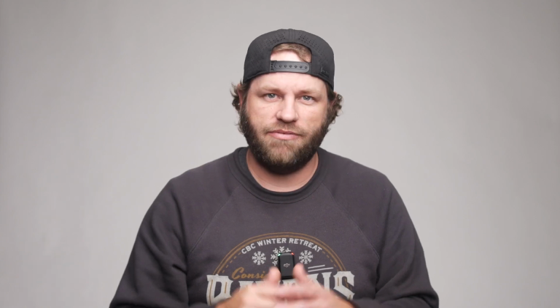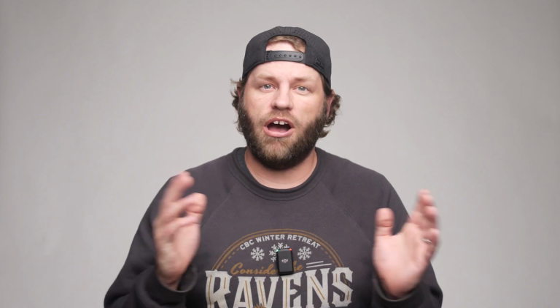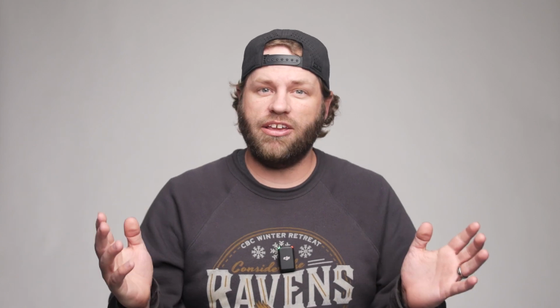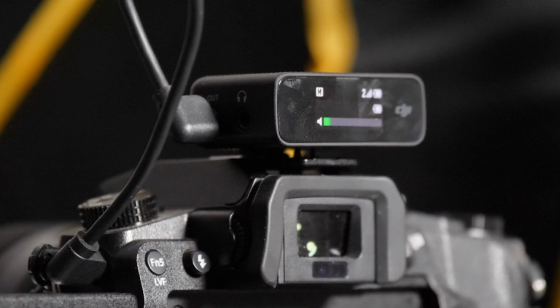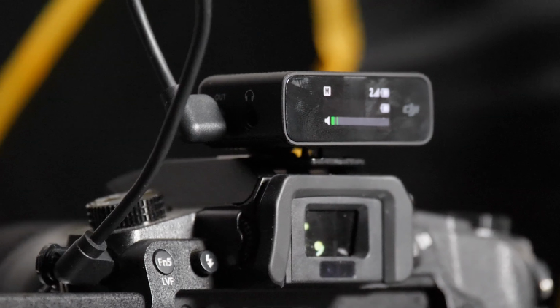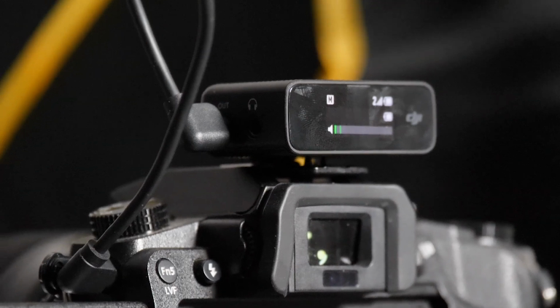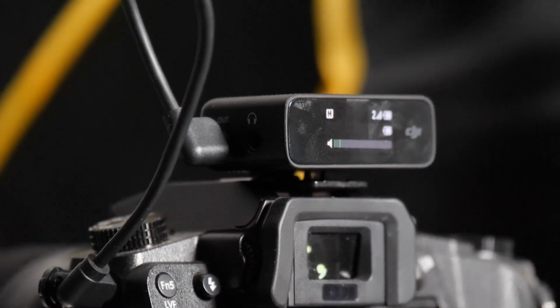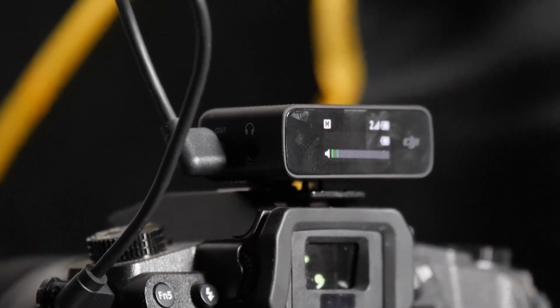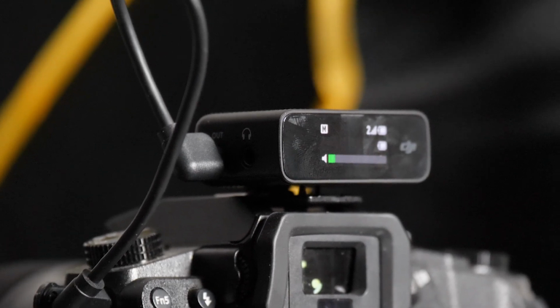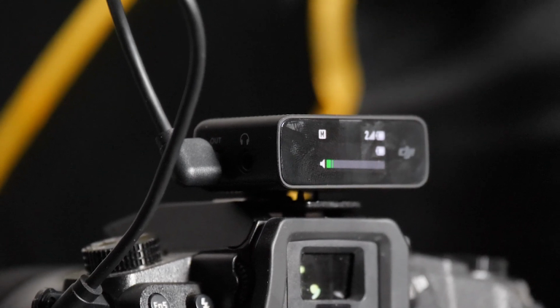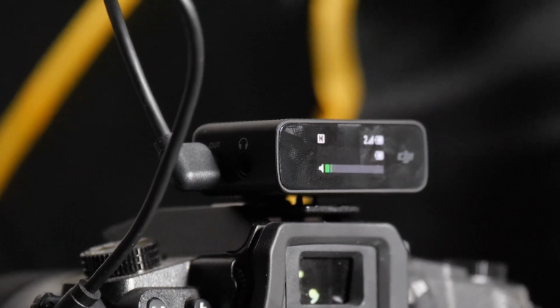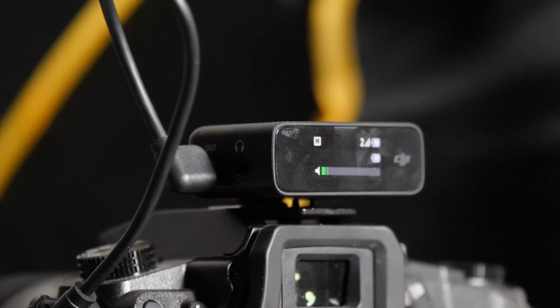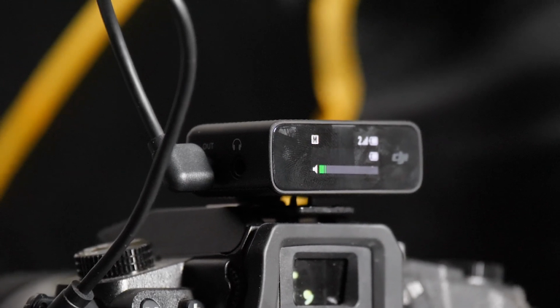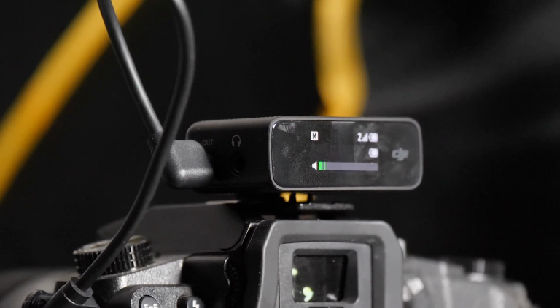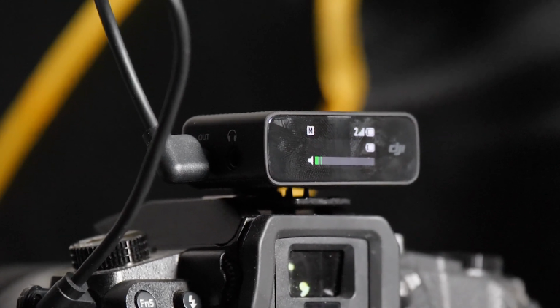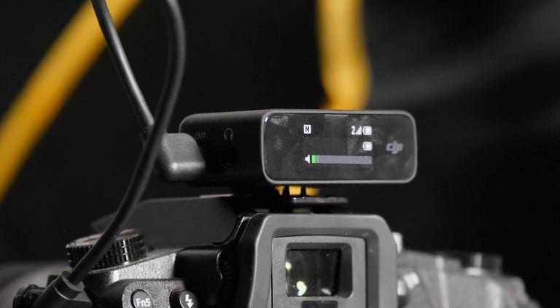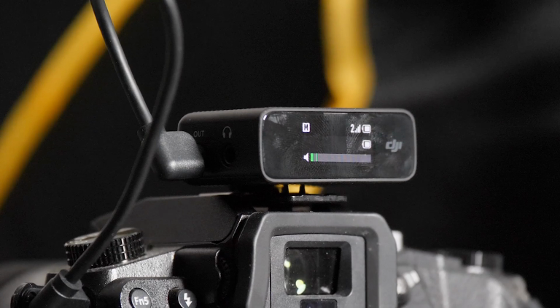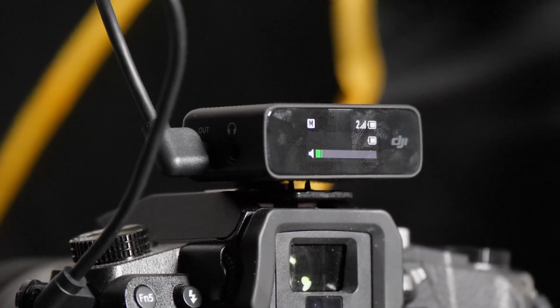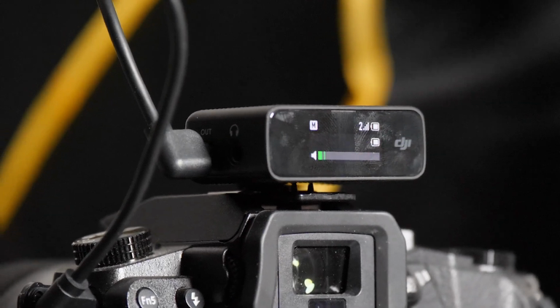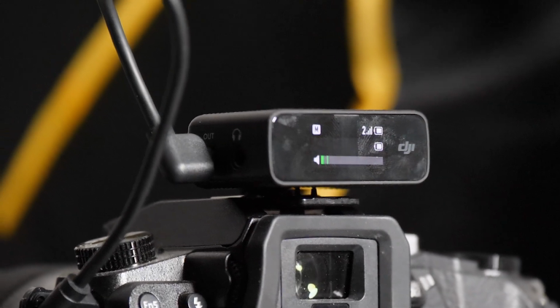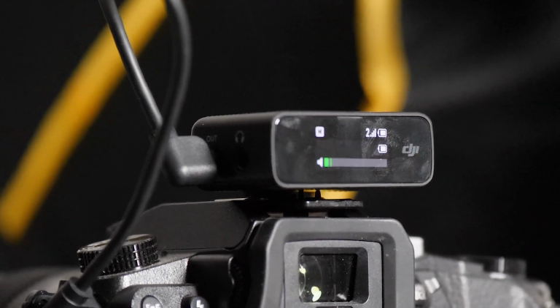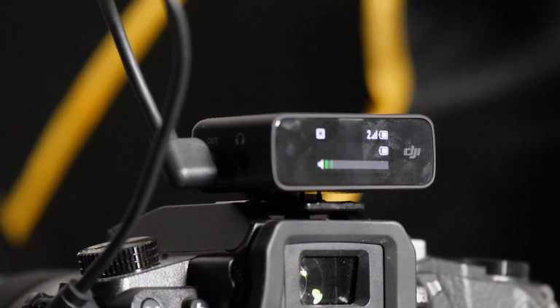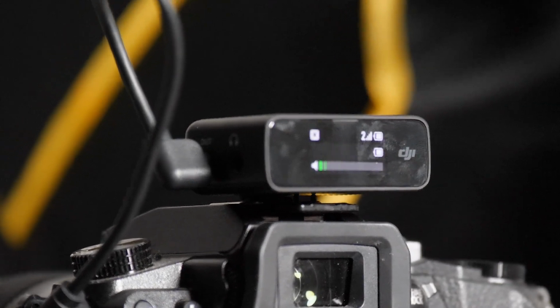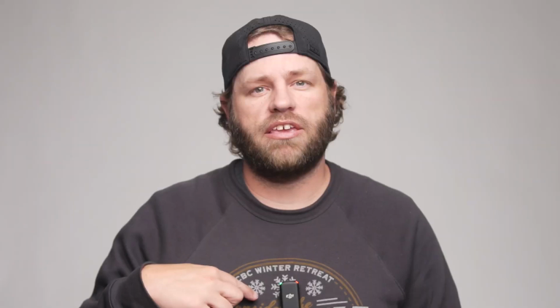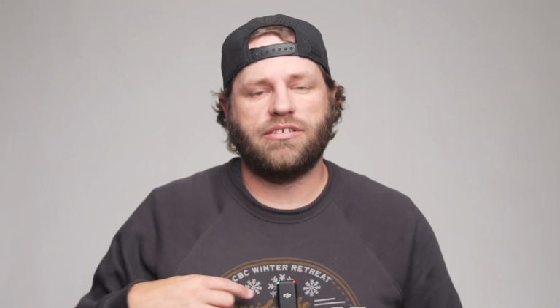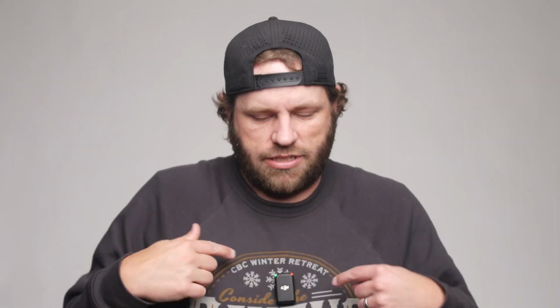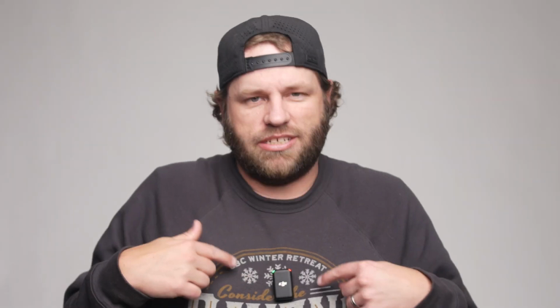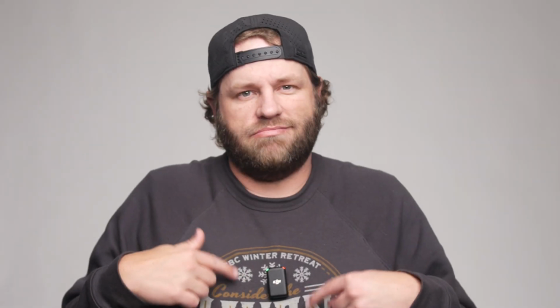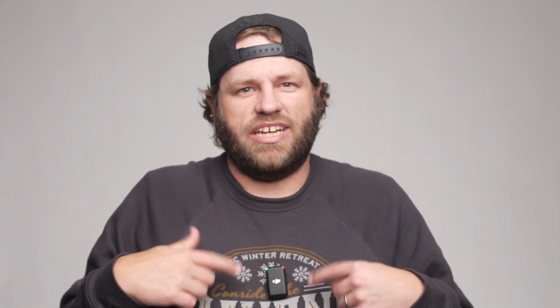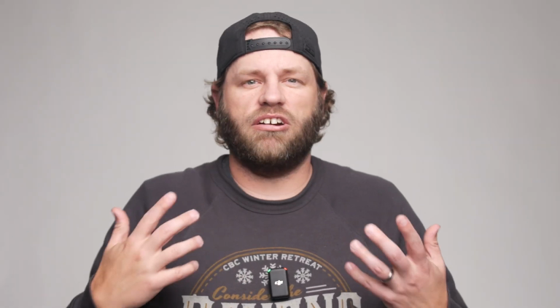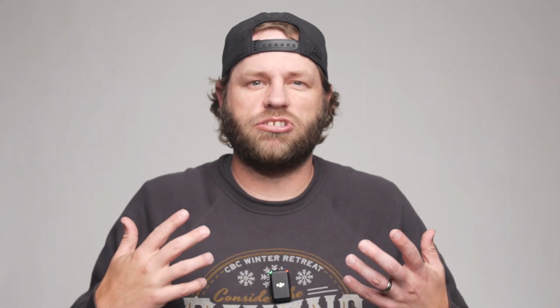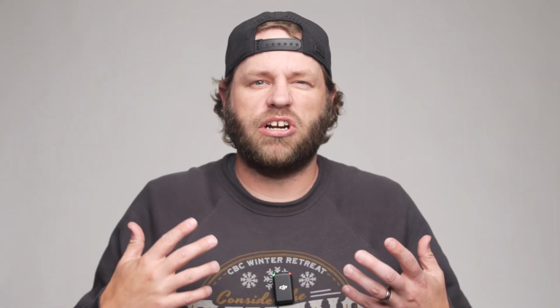For audio, we've been using the DJI wireless mic system, and sometimes we'll run a lav into the DJI unit so it's not just sitting on your shirt.